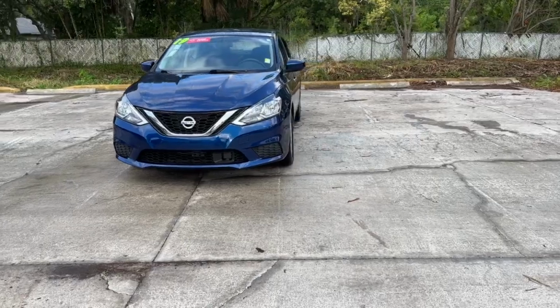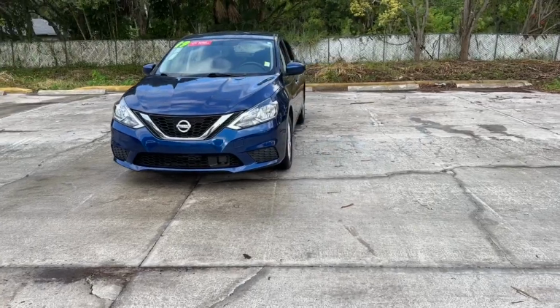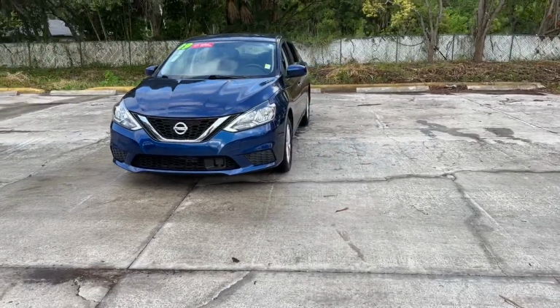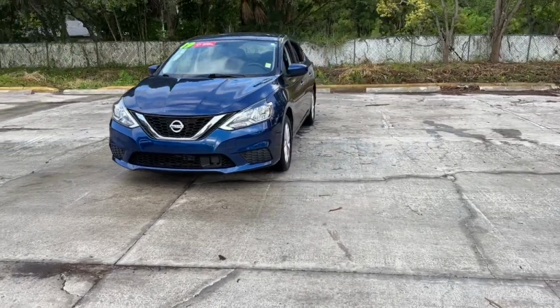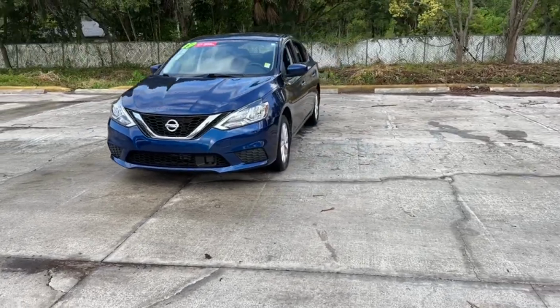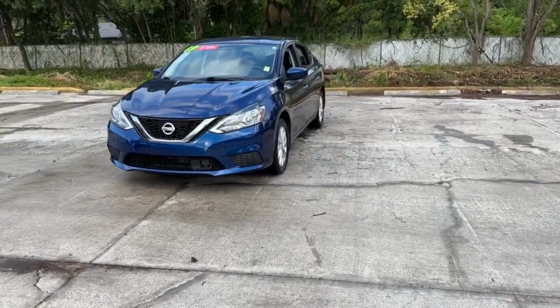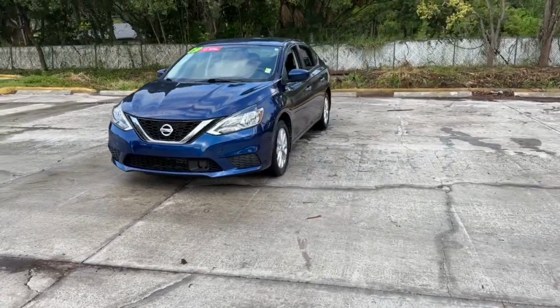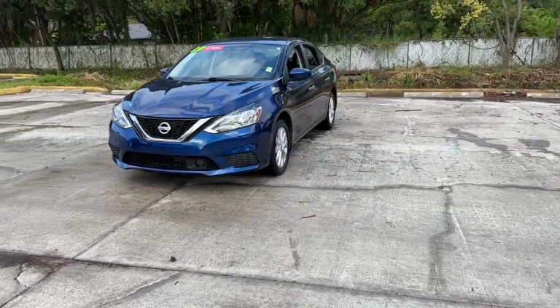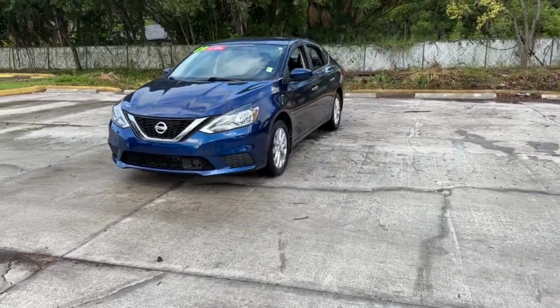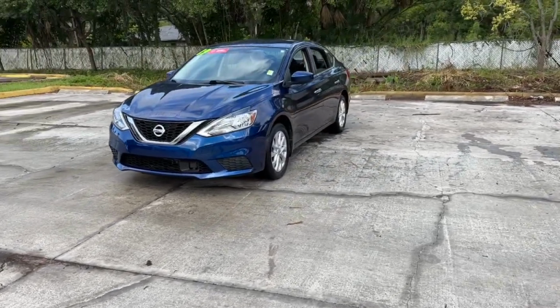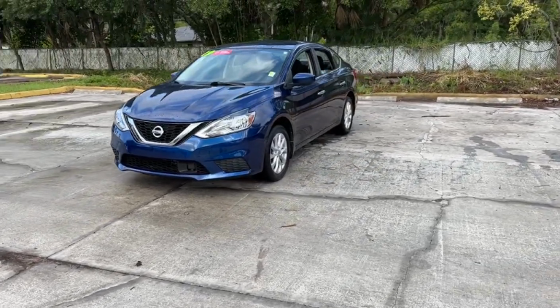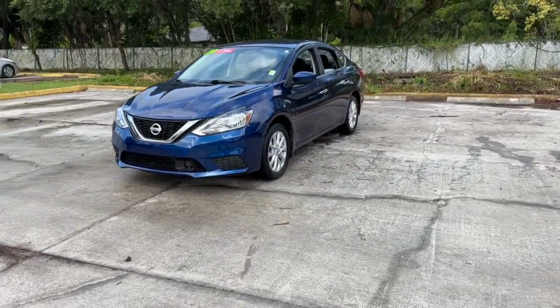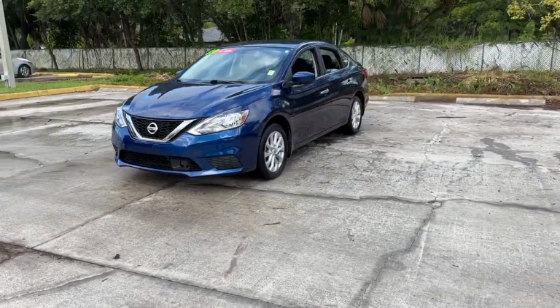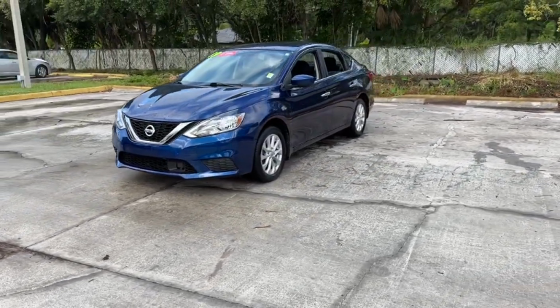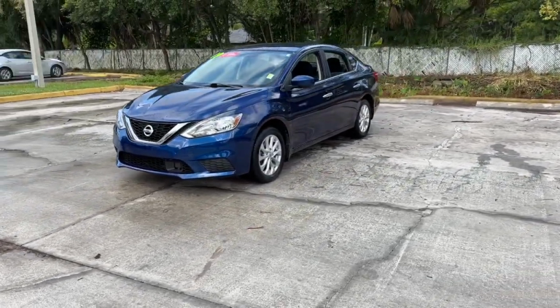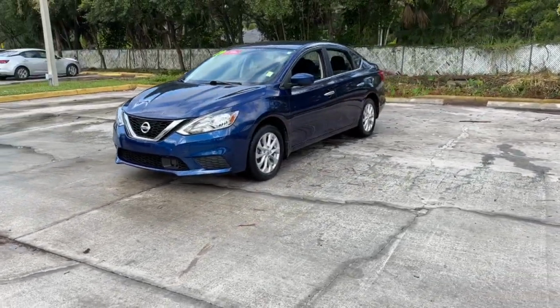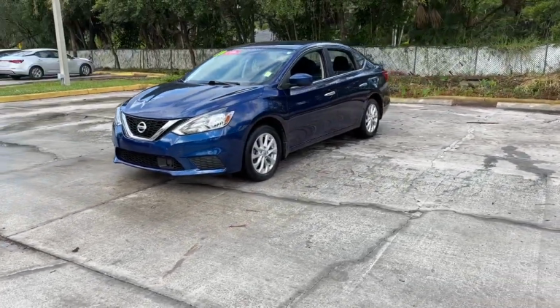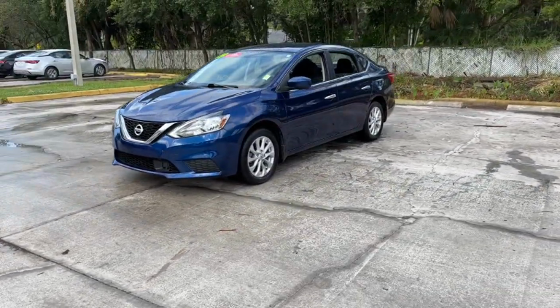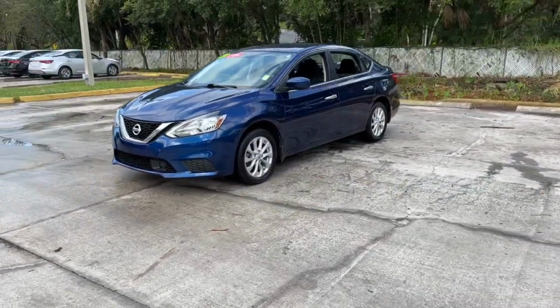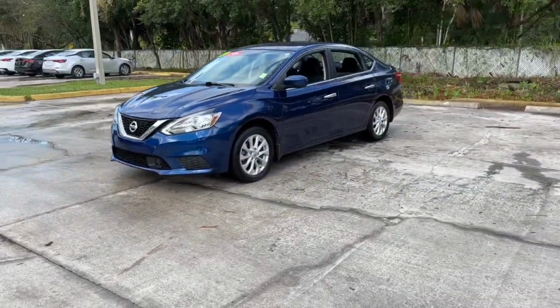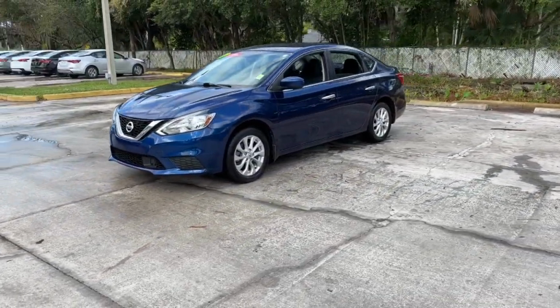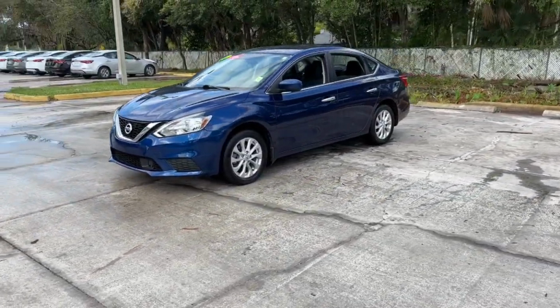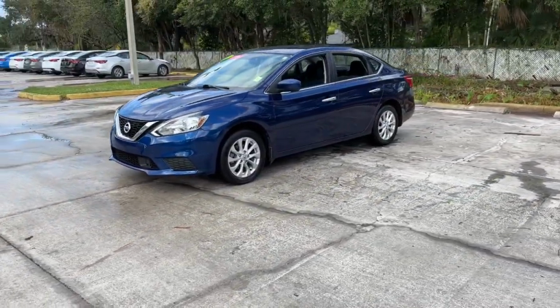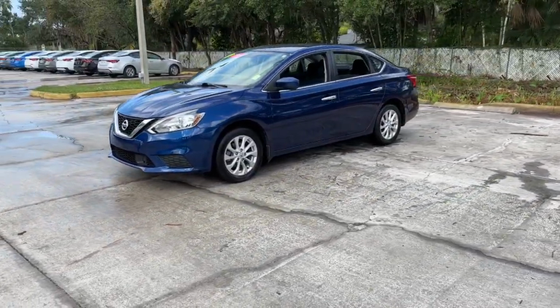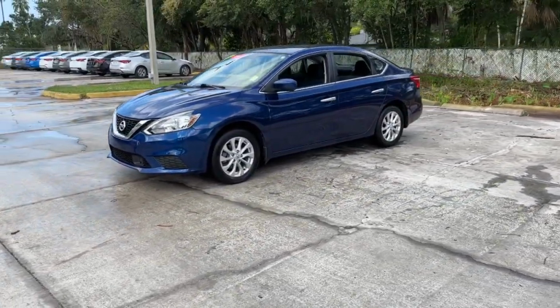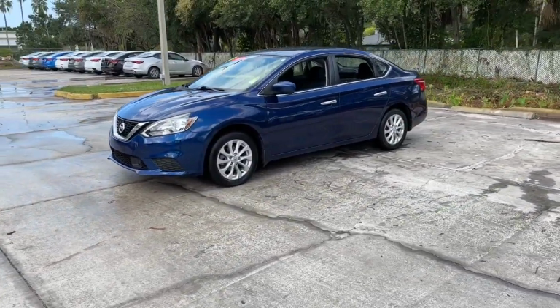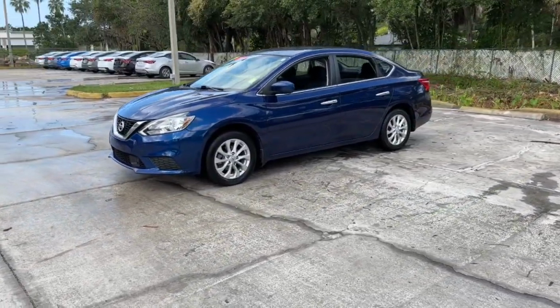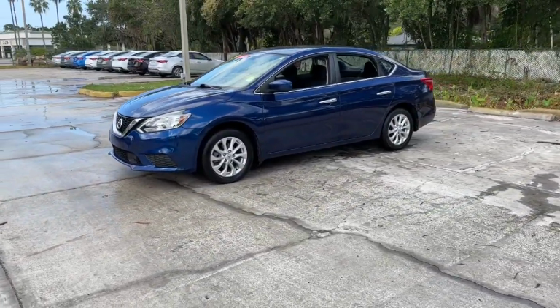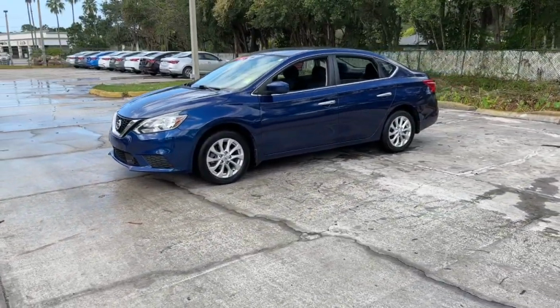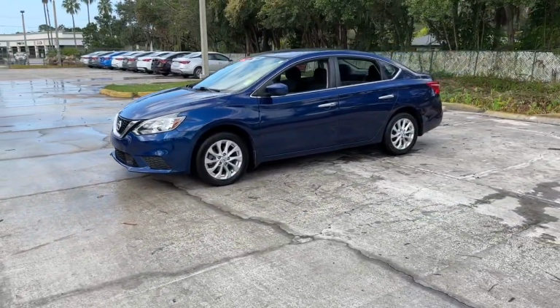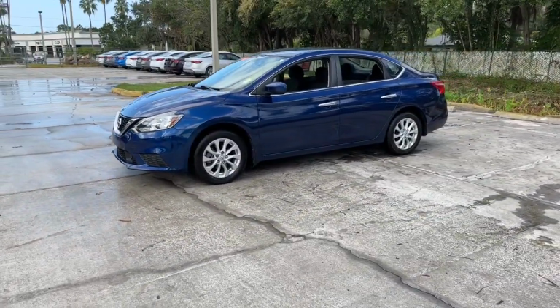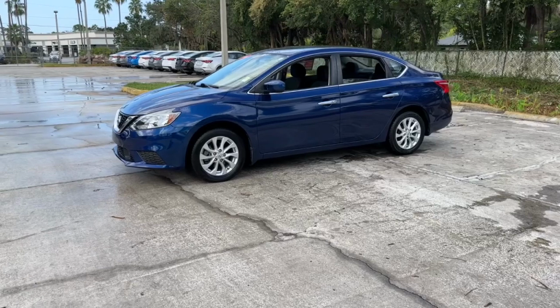Comfort, convenience, safety and fun are all yours in the sleek and spirited Sentra.